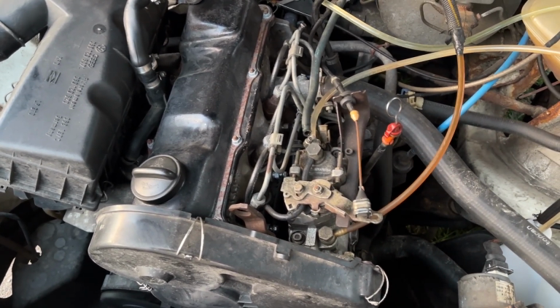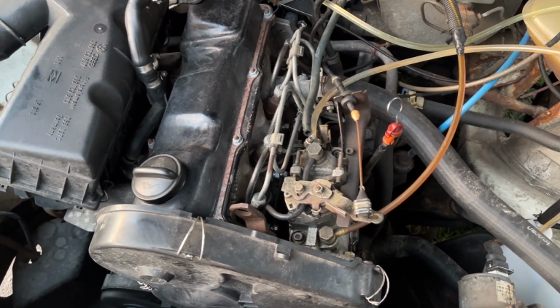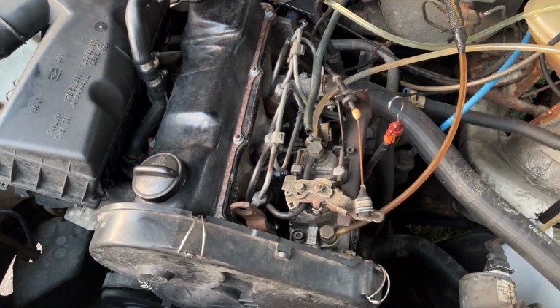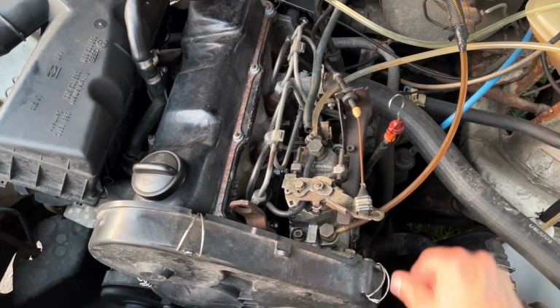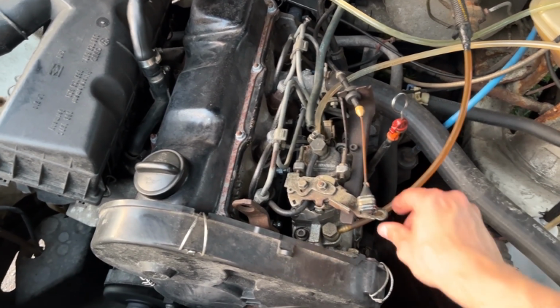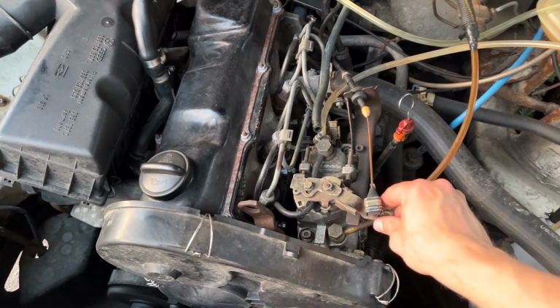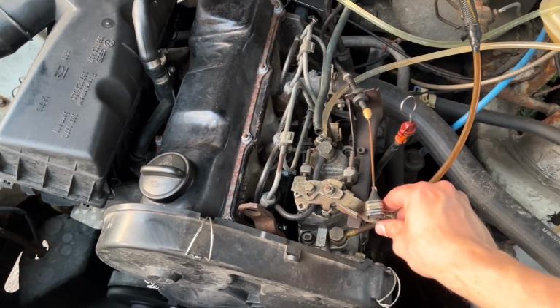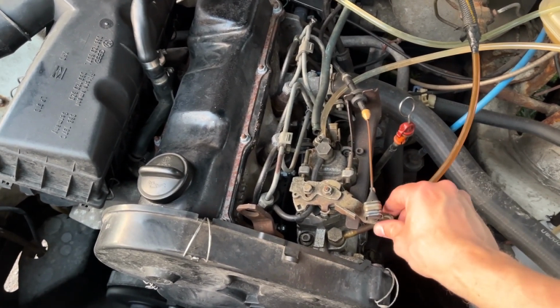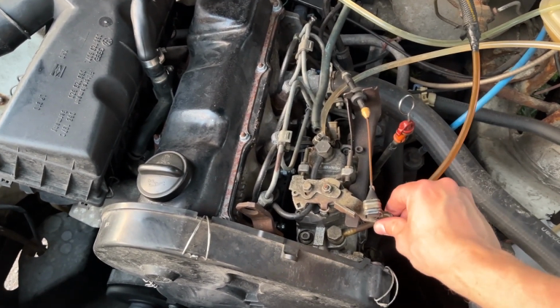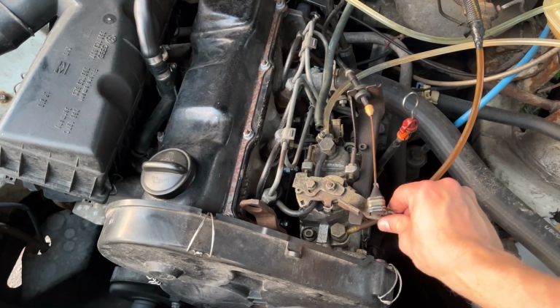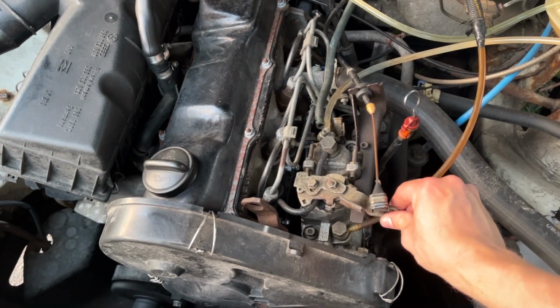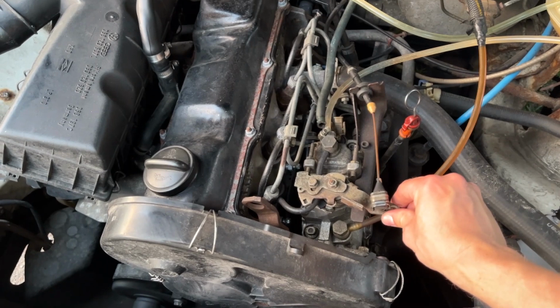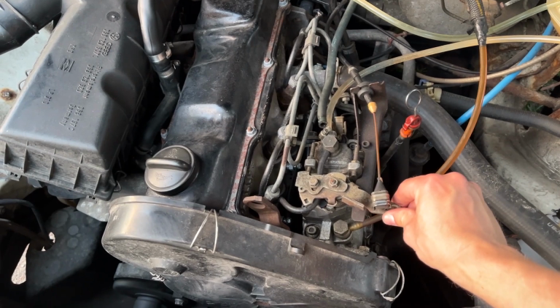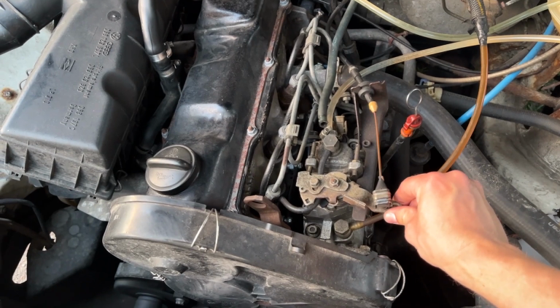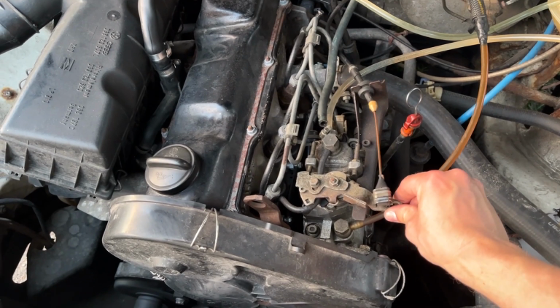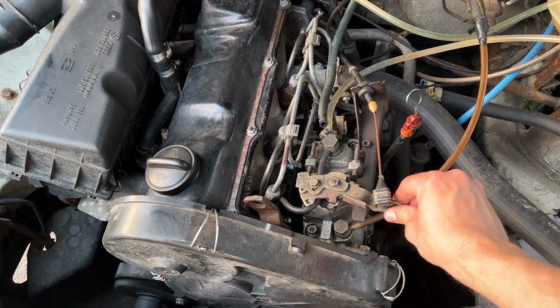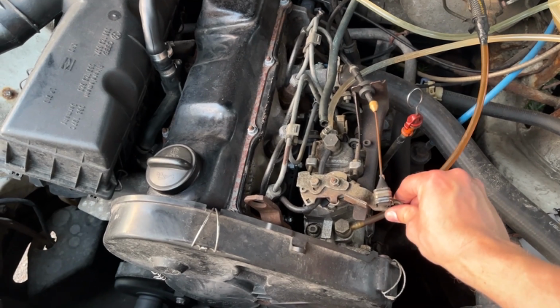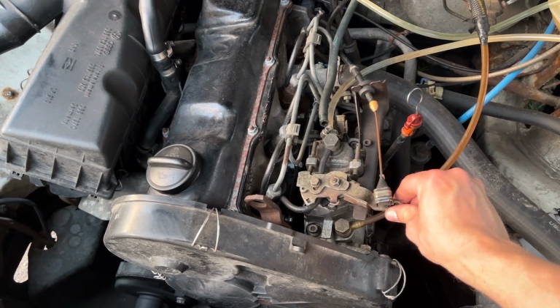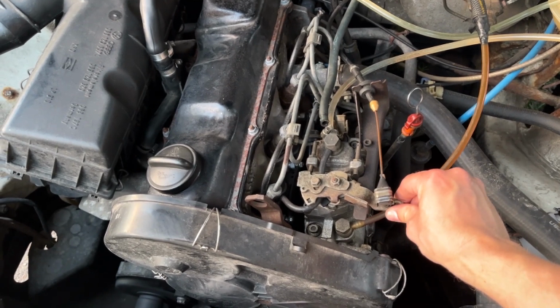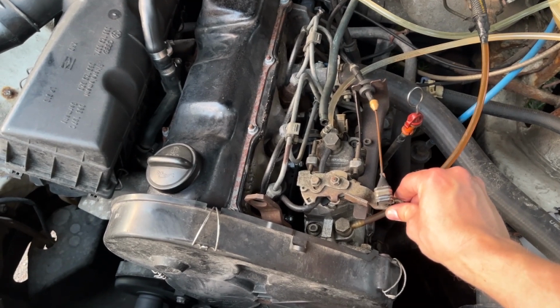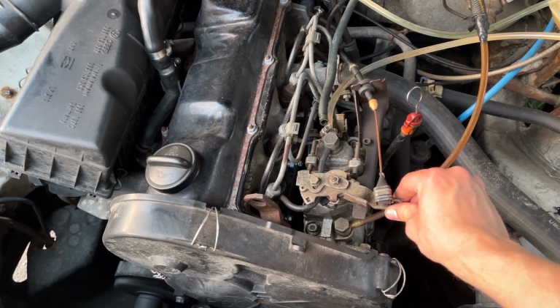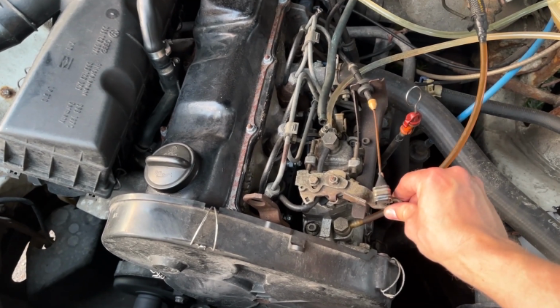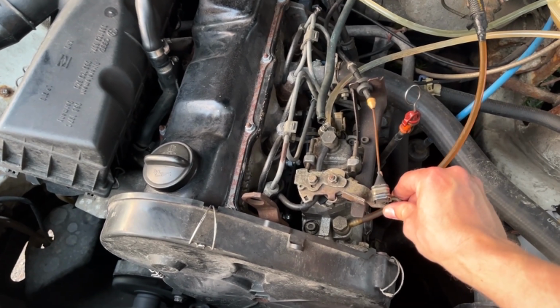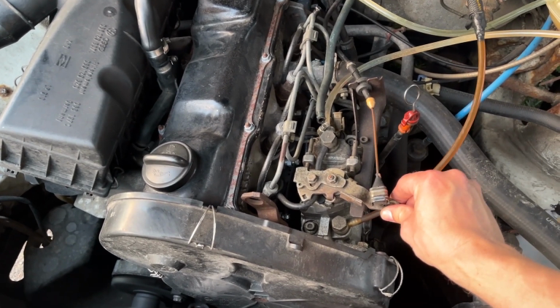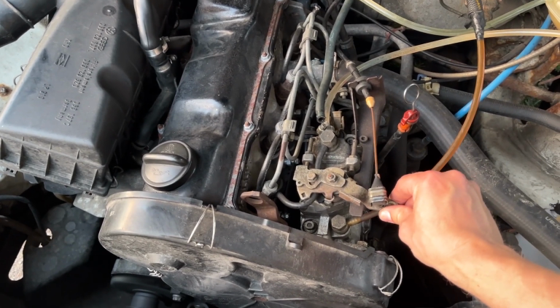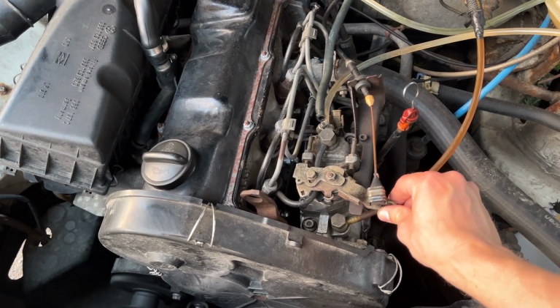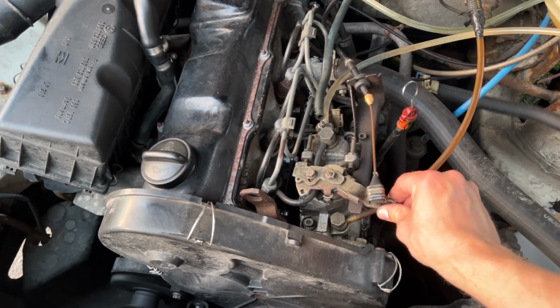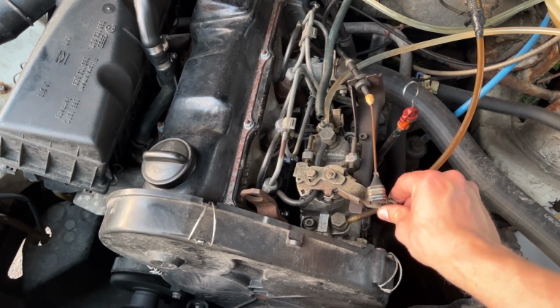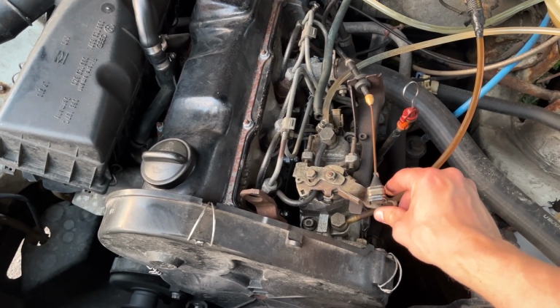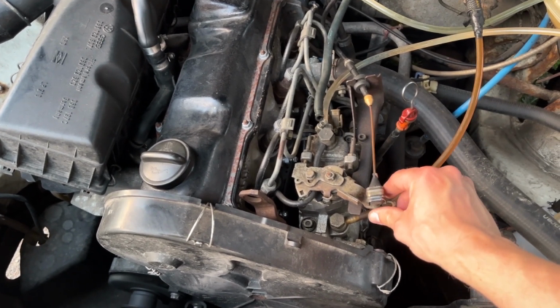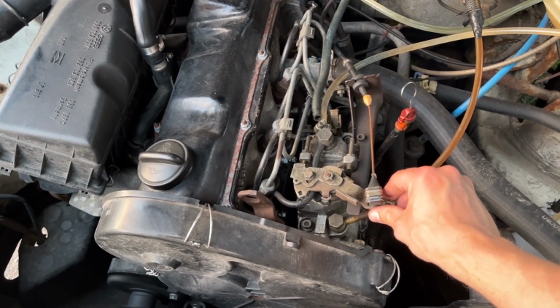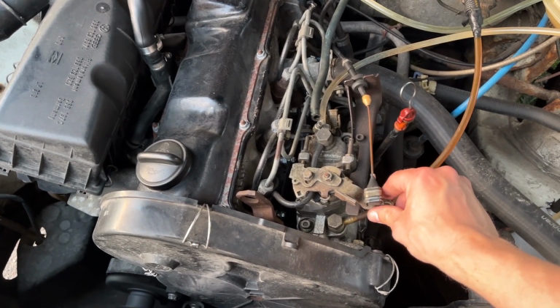Sounds kind of rough — maybe the engine needs to warm up. Let's take it for a spin.